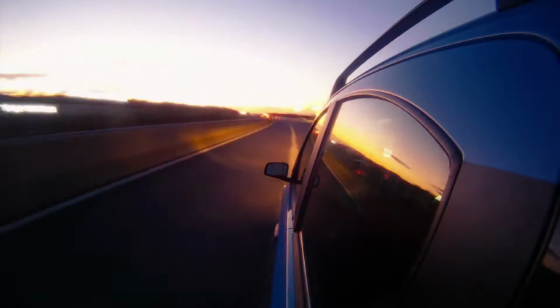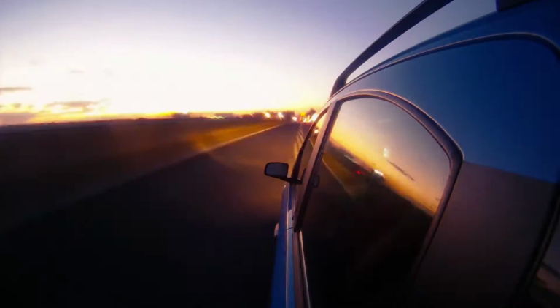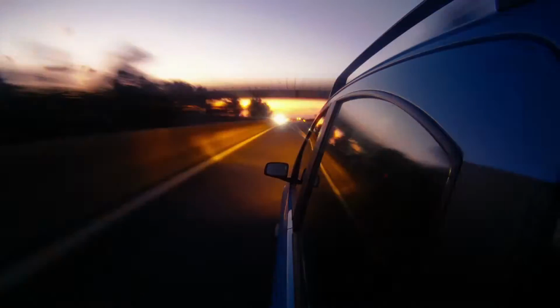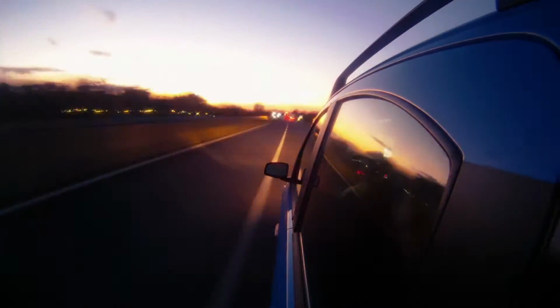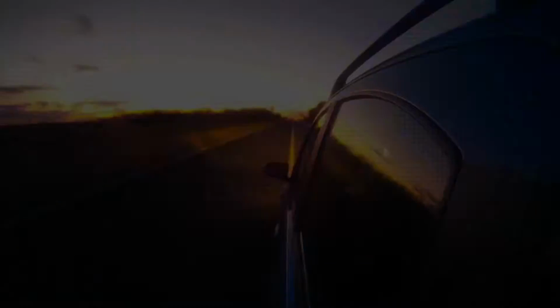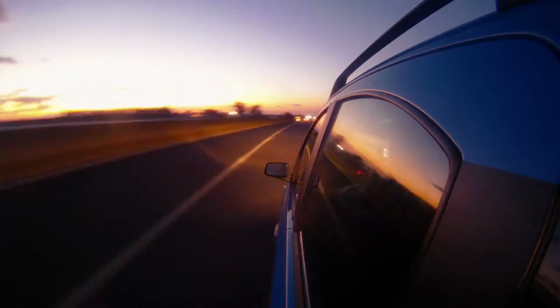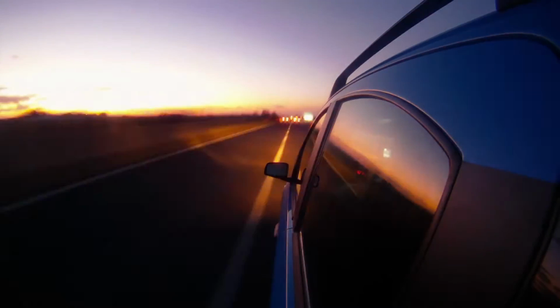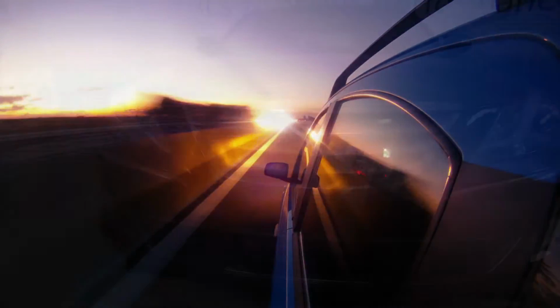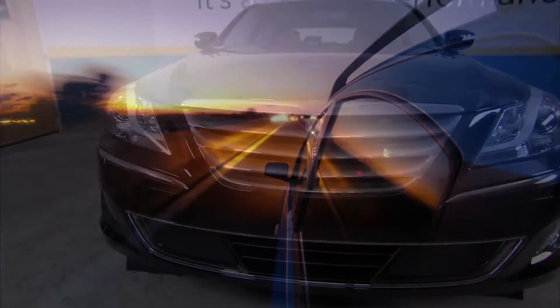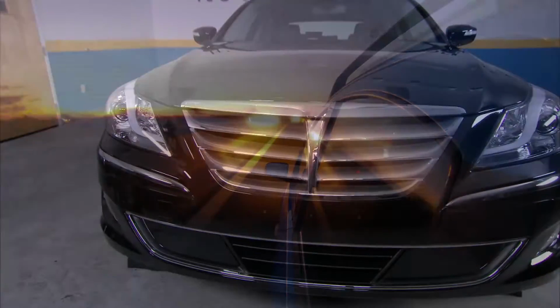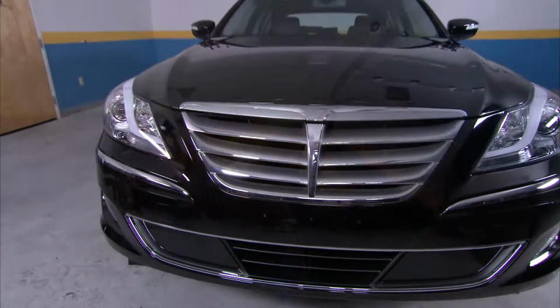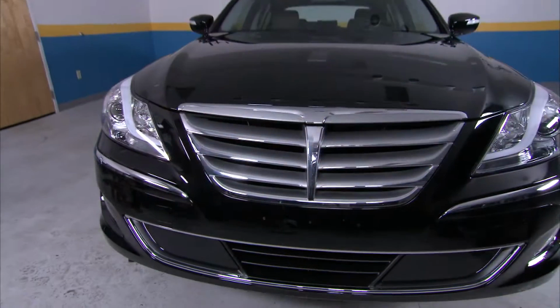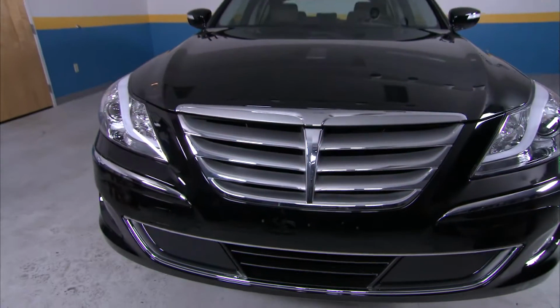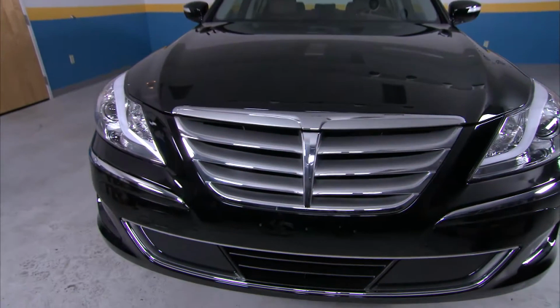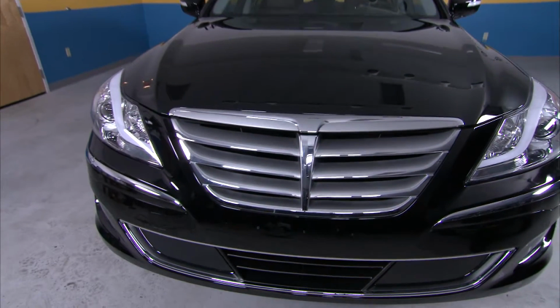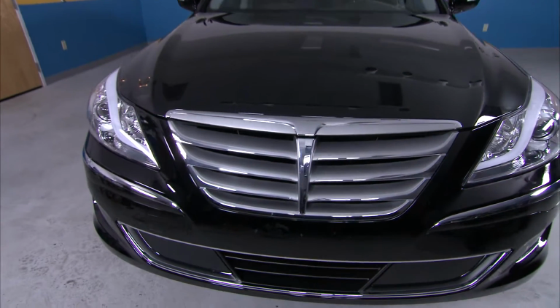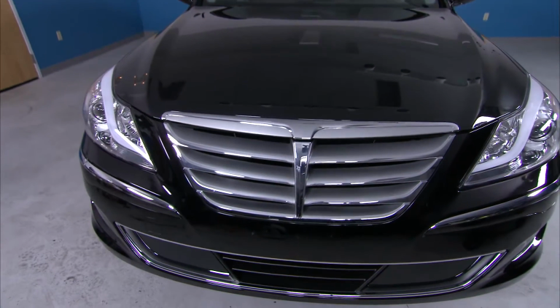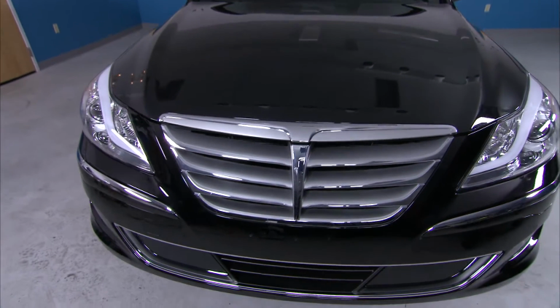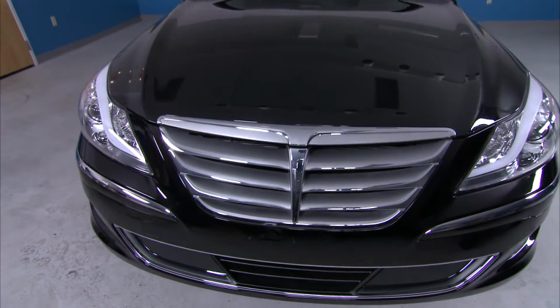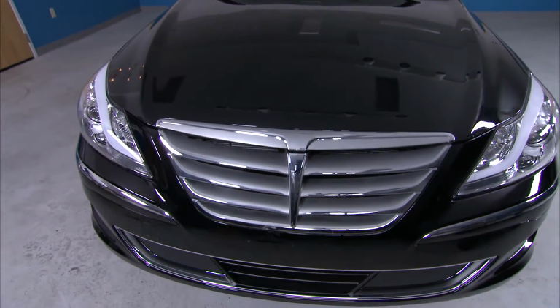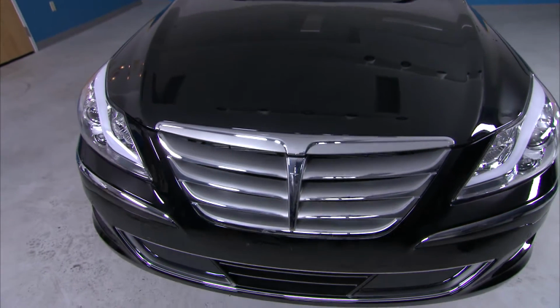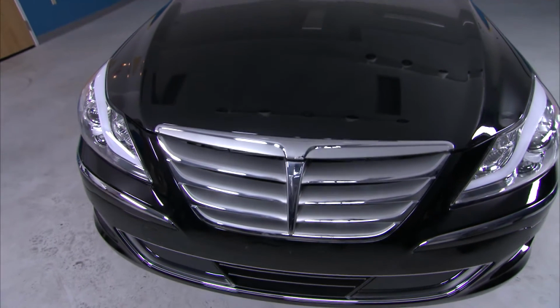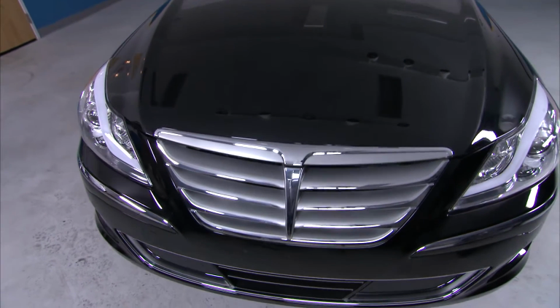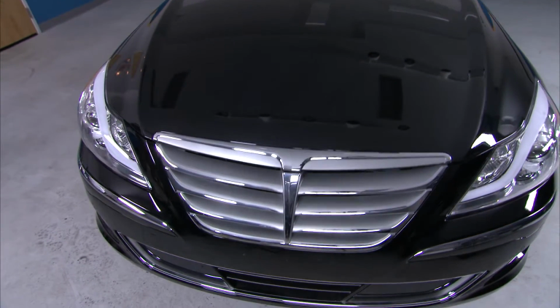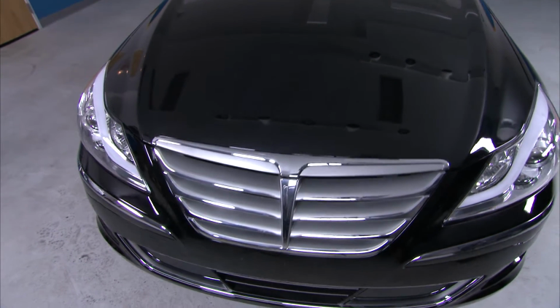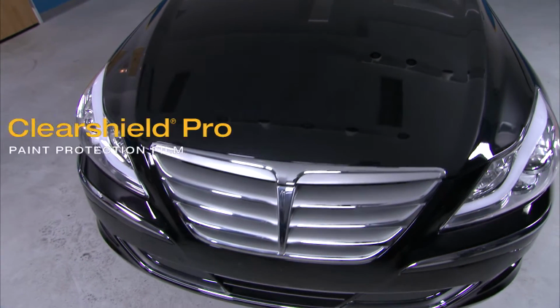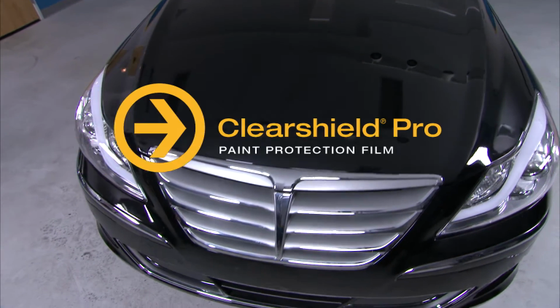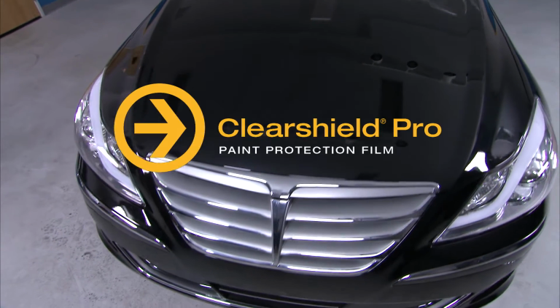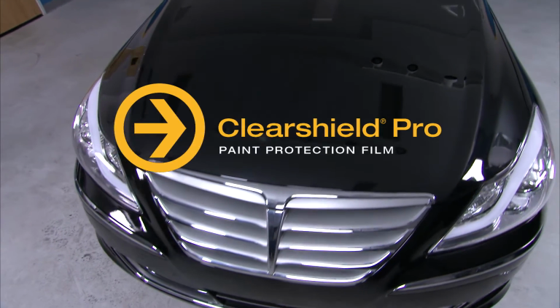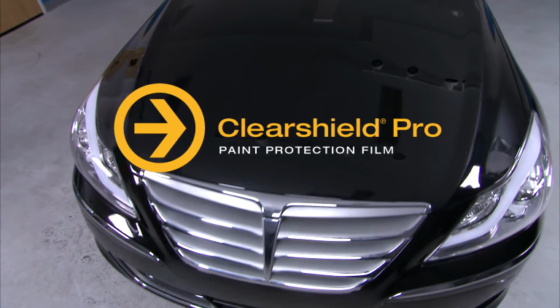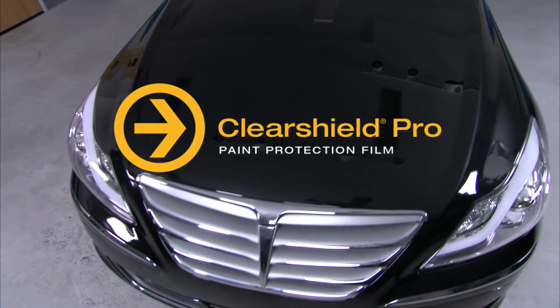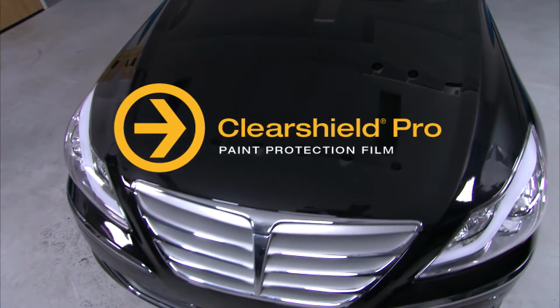Live life like a pro, with professional grade paint protection film from Soligard and ClearShield Pro.